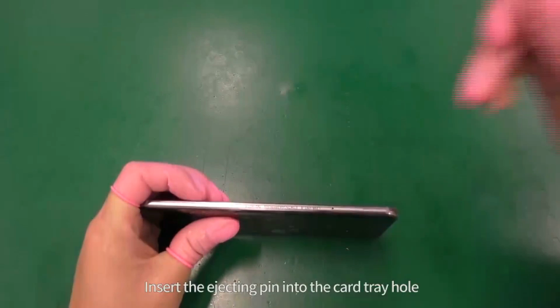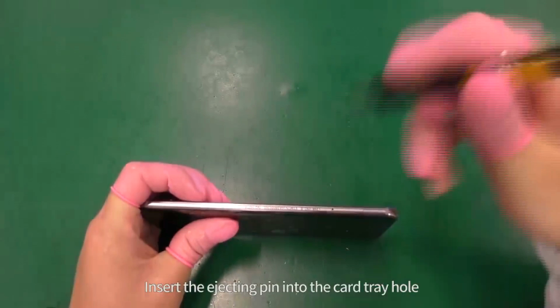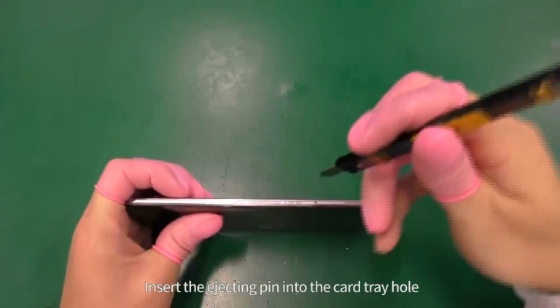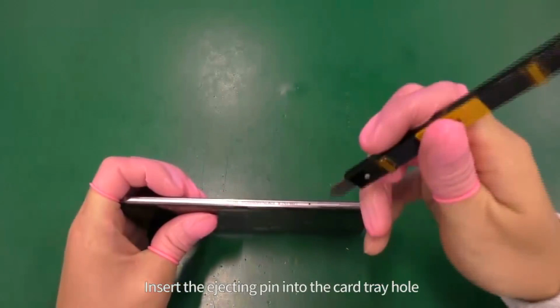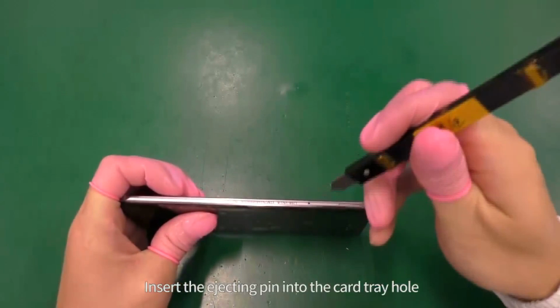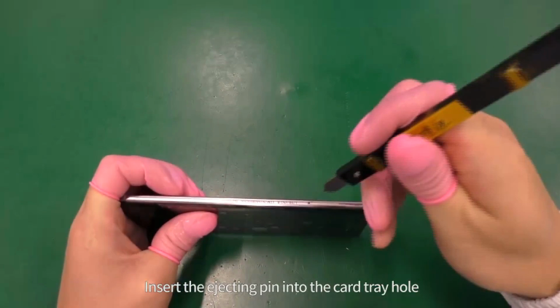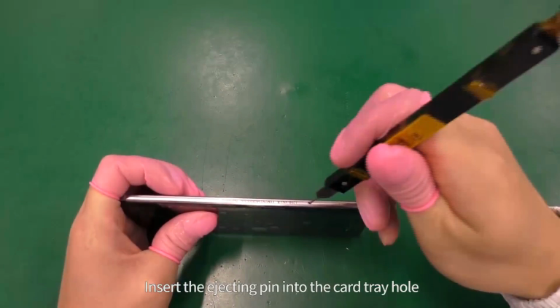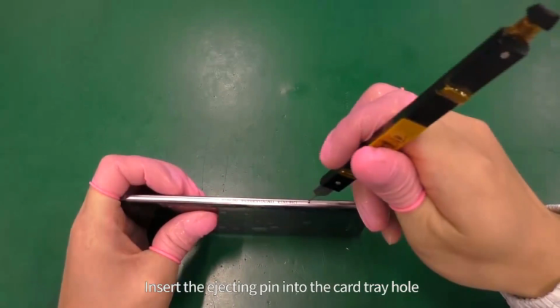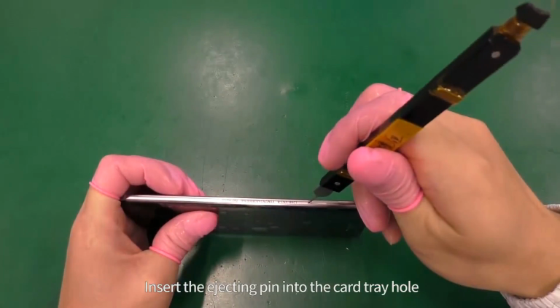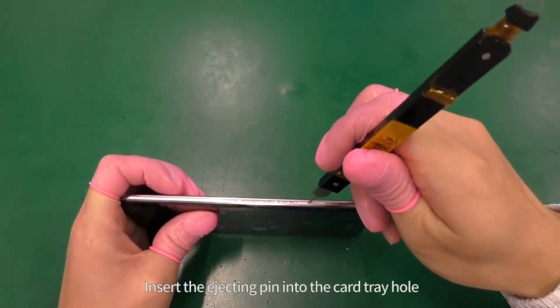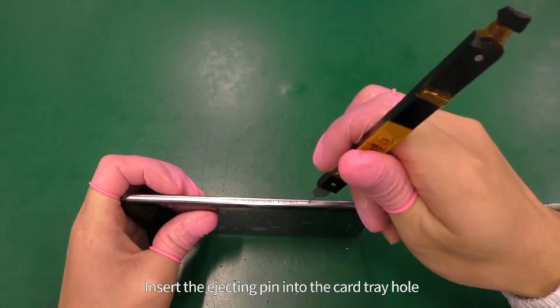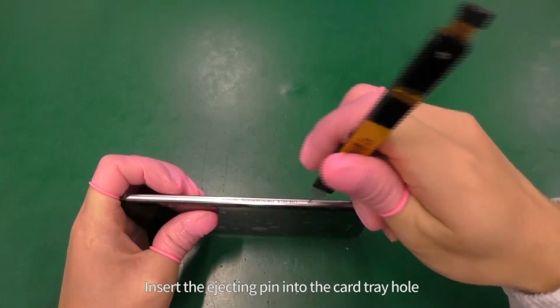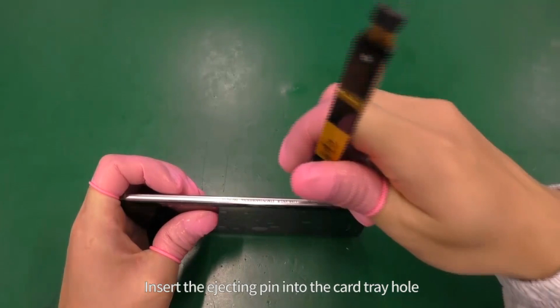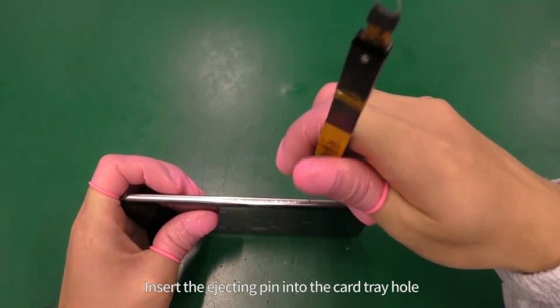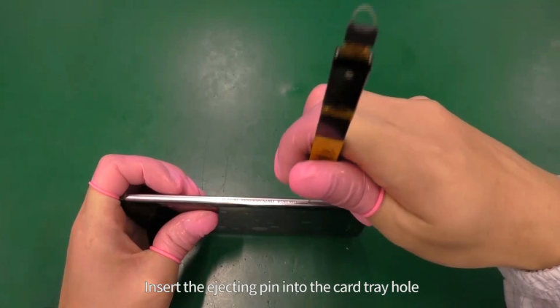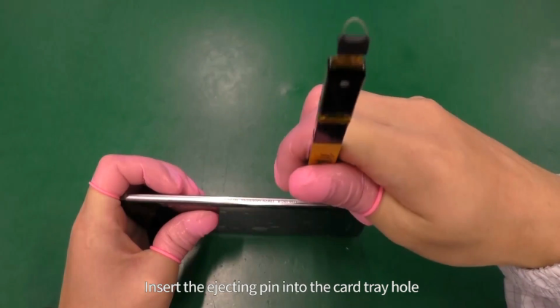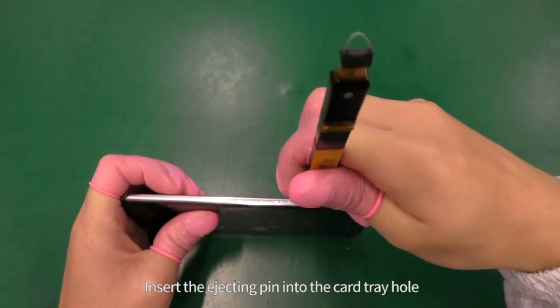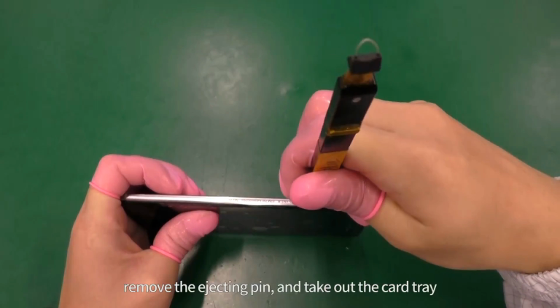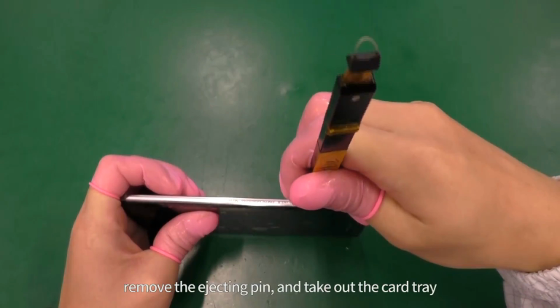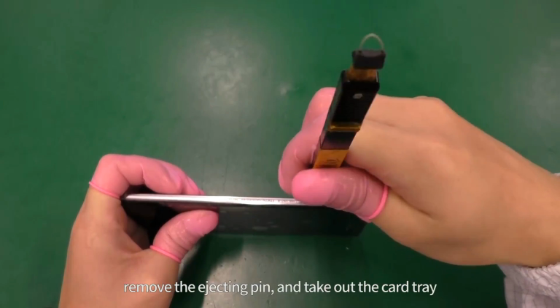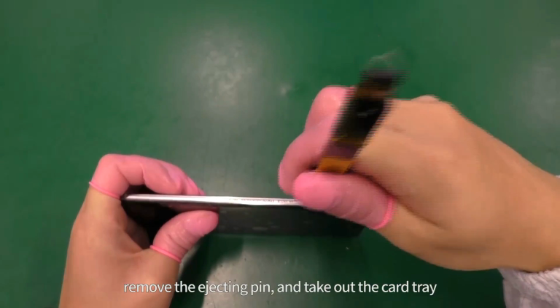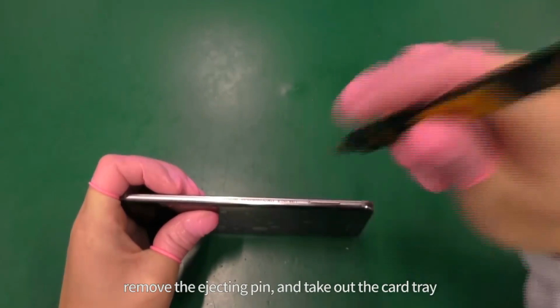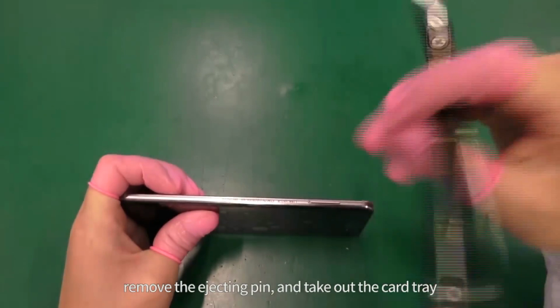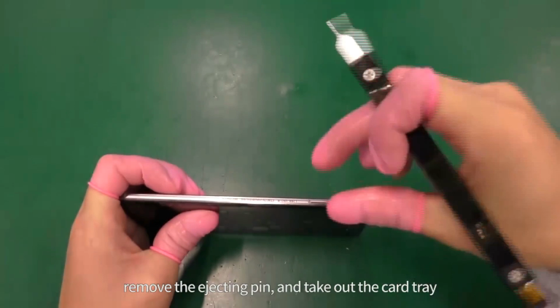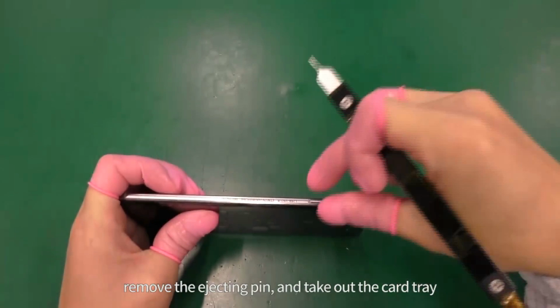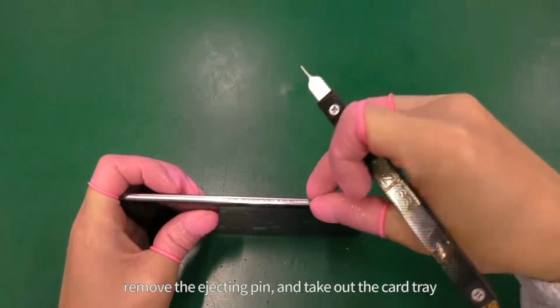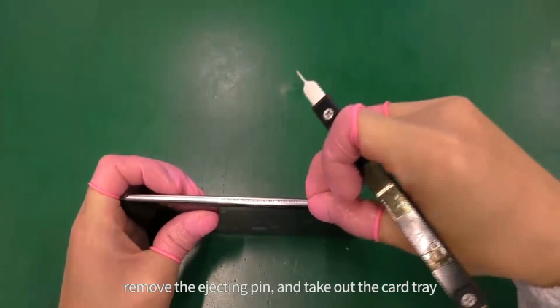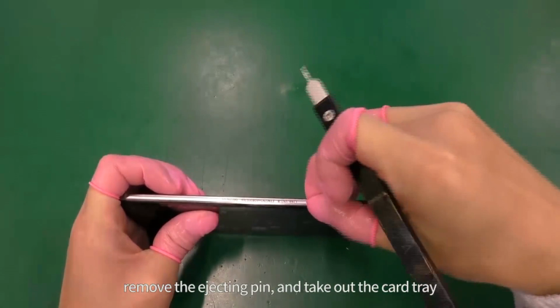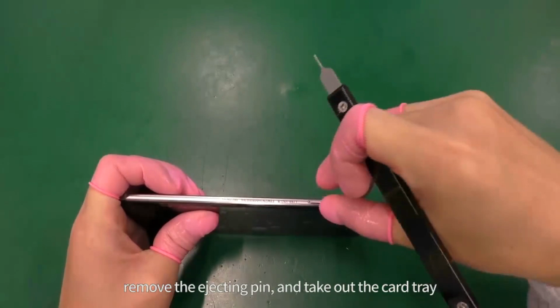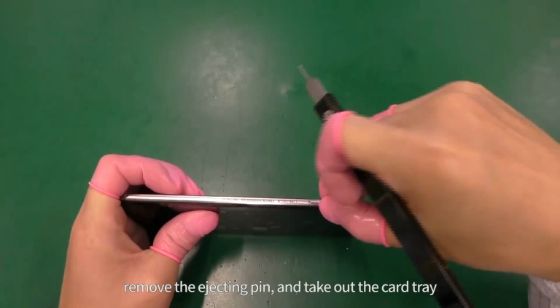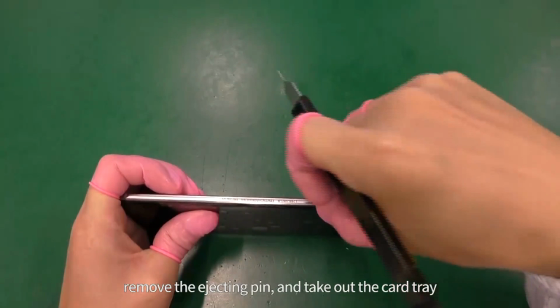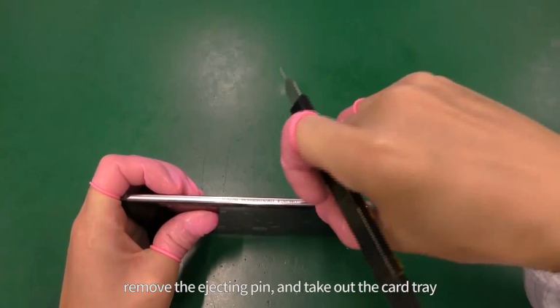Insert the ejecting pin into the card tray hole. Remove the ejecting pin and take out the card tray.